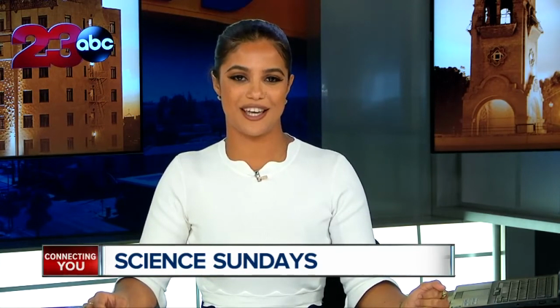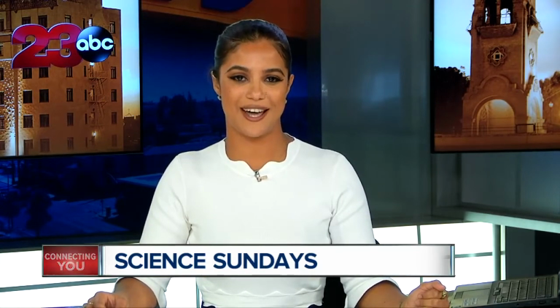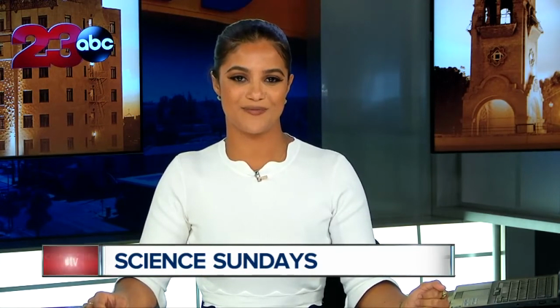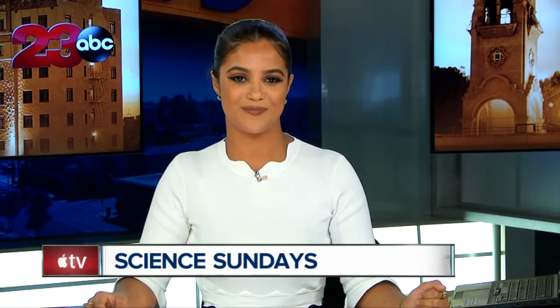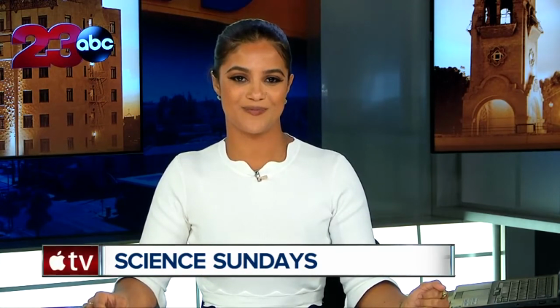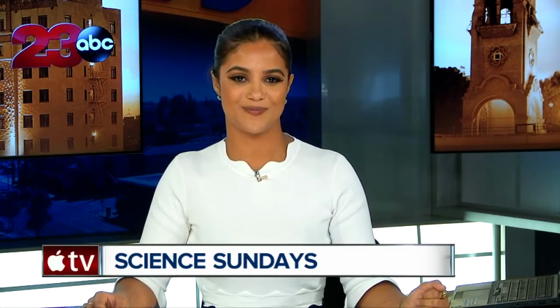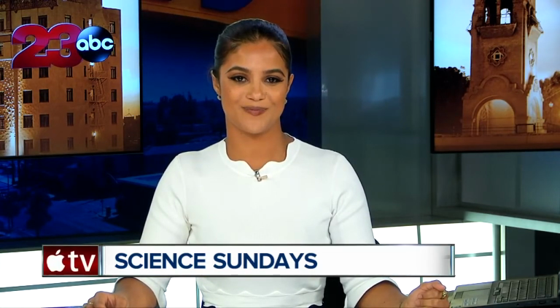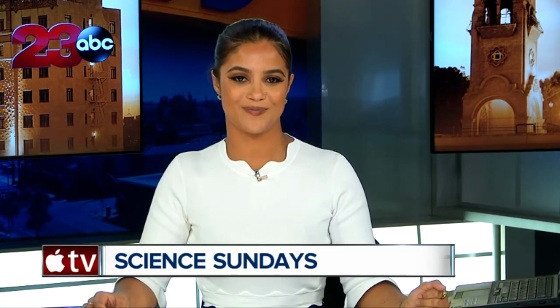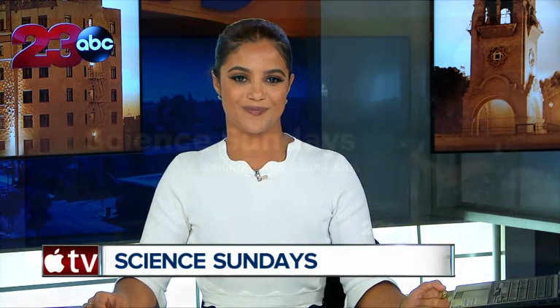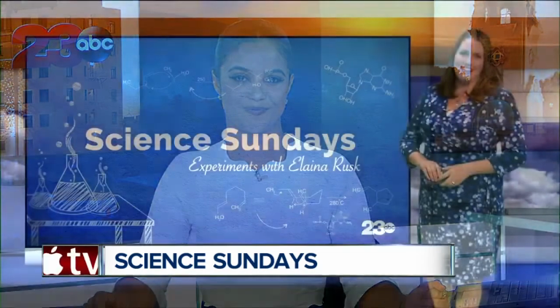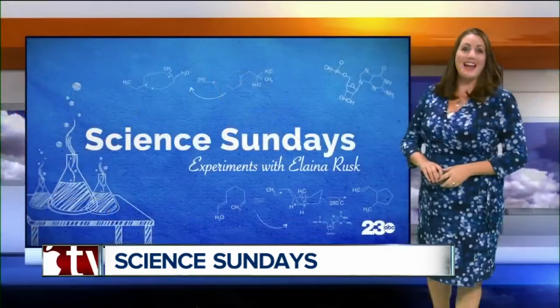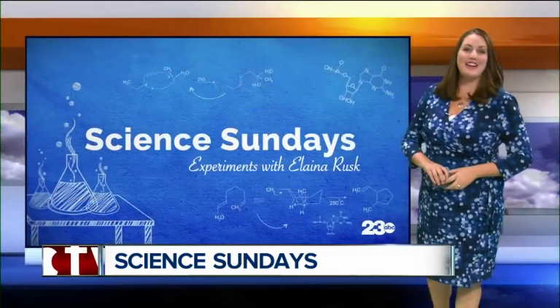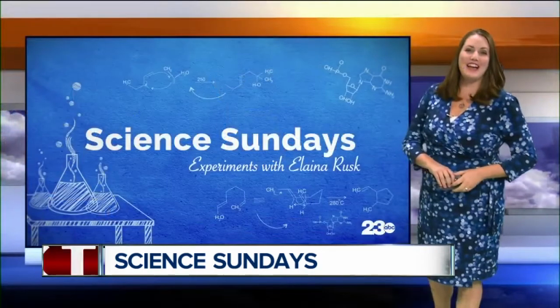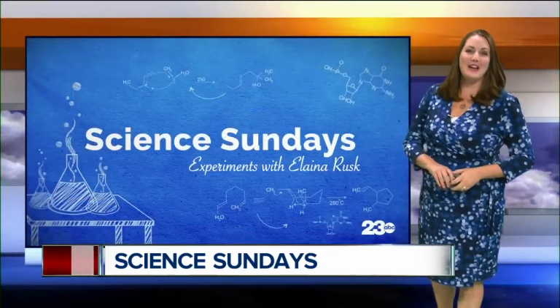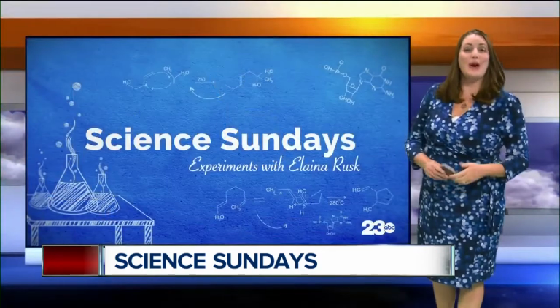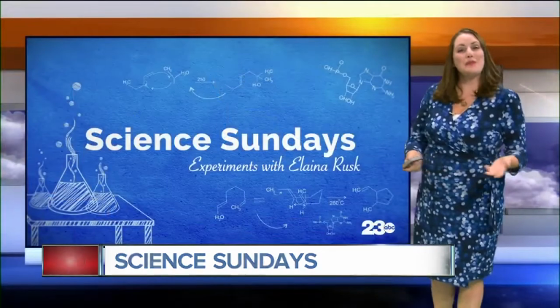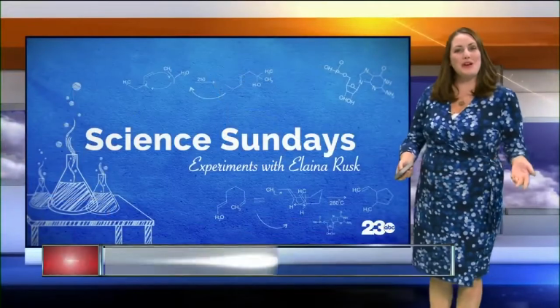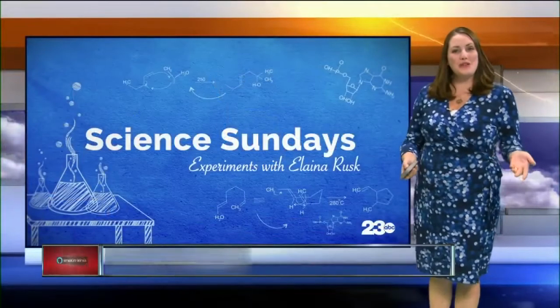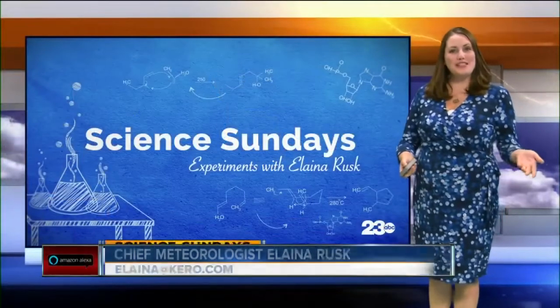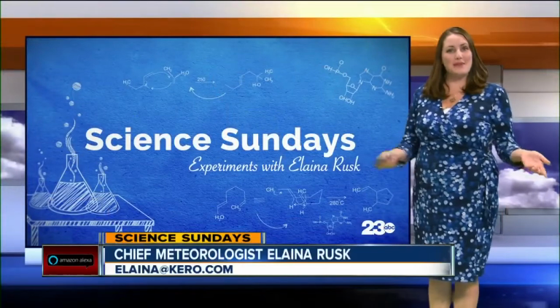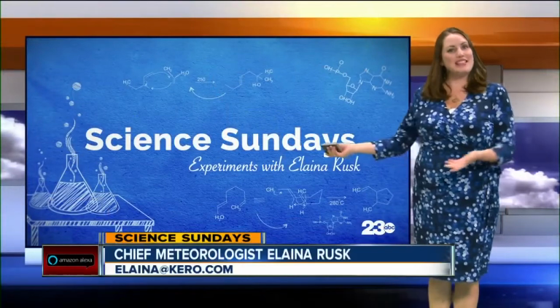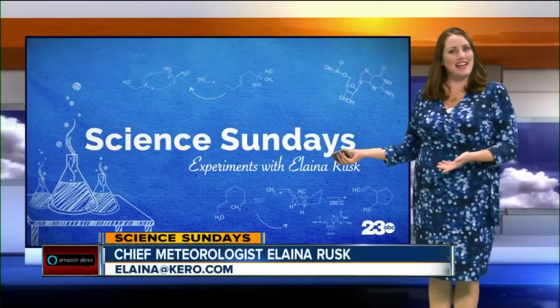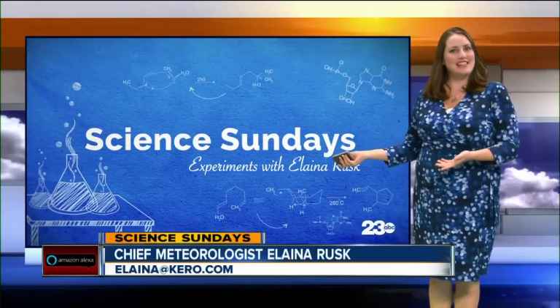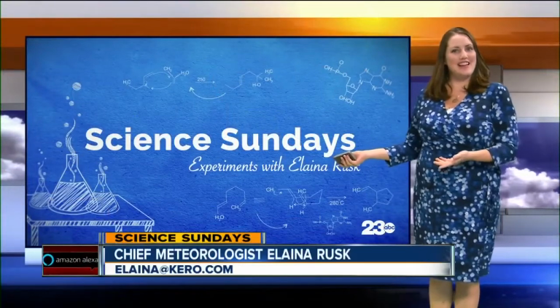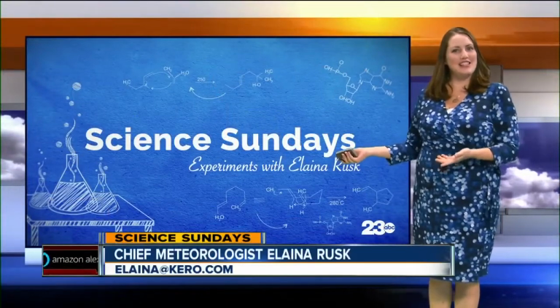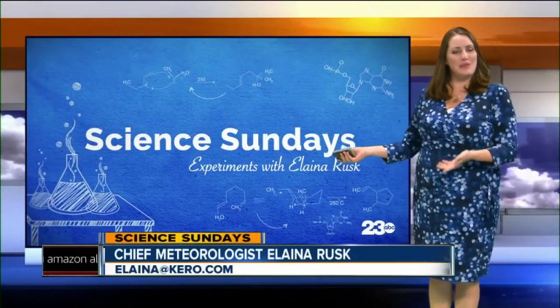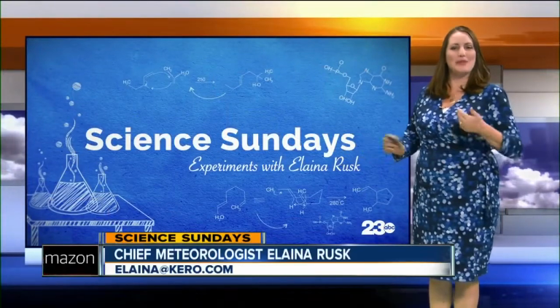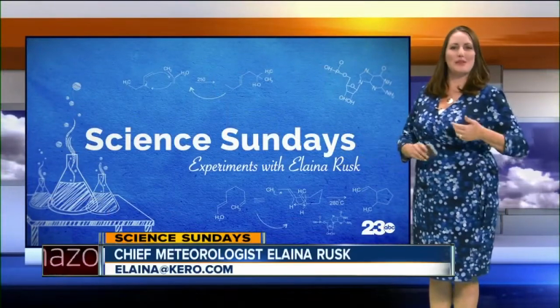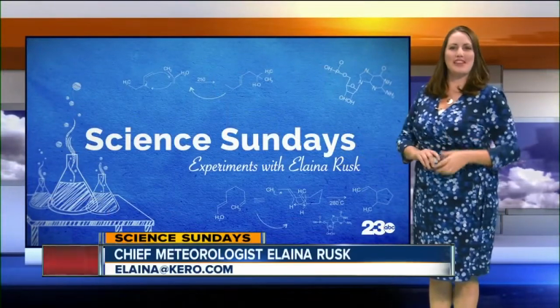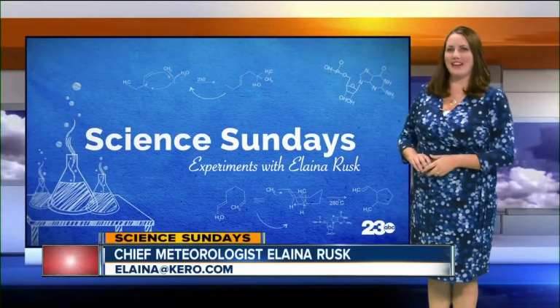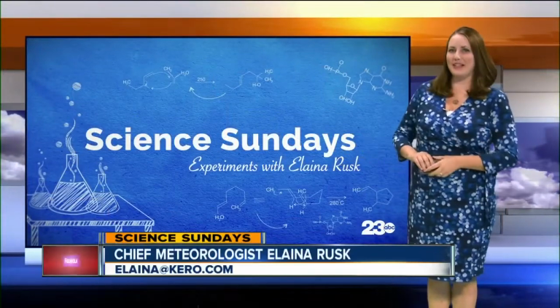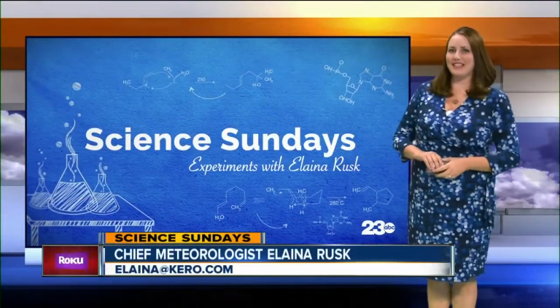Check it out. Hey, Kern County. Welcome to our newest segment, Science Sundays: Experiments with Elena Rusk.